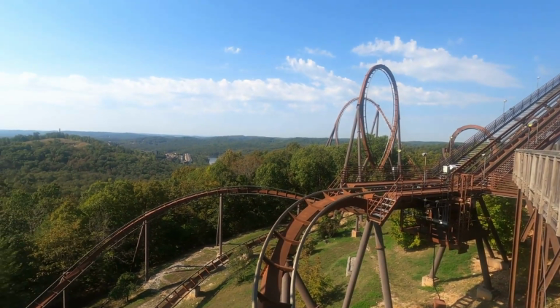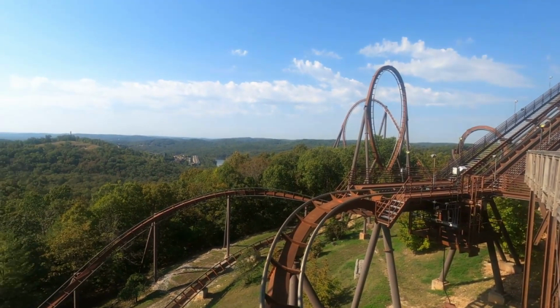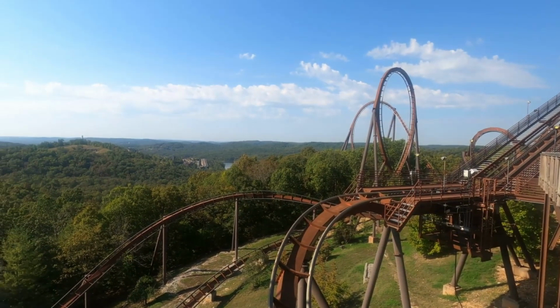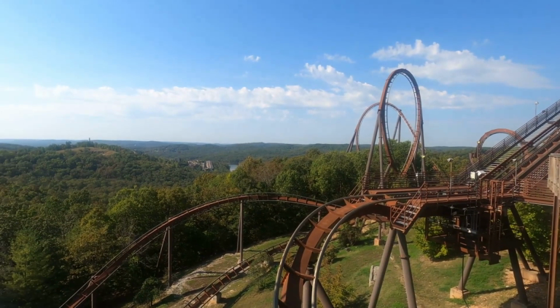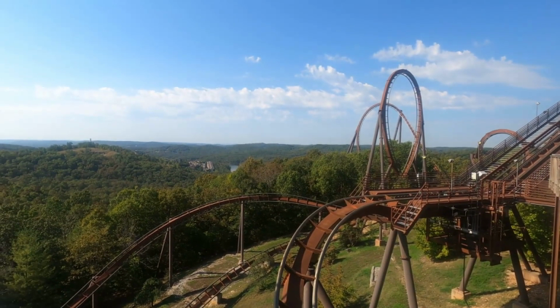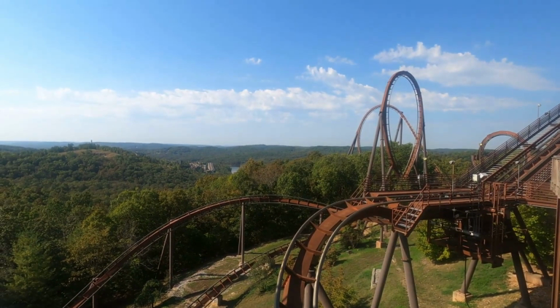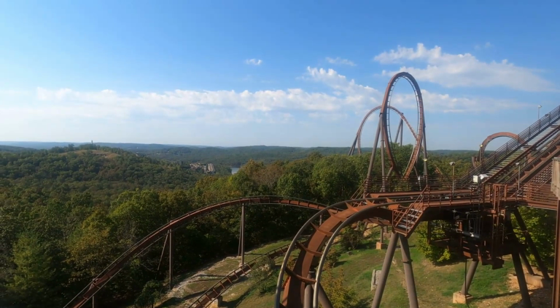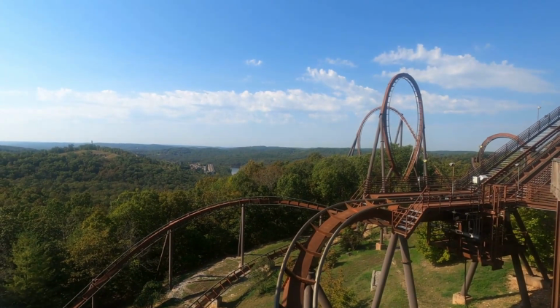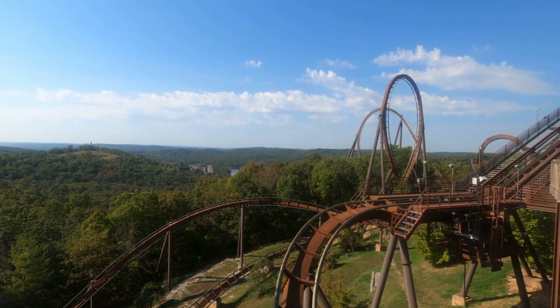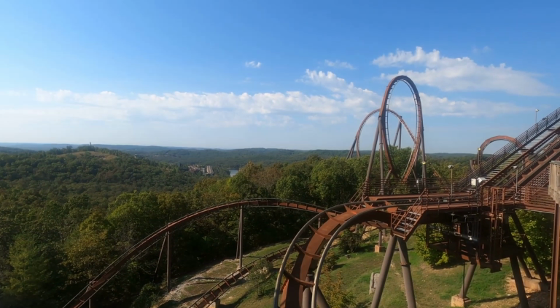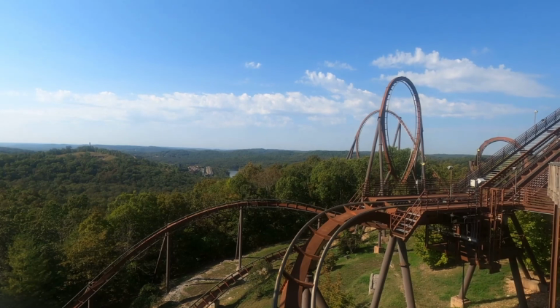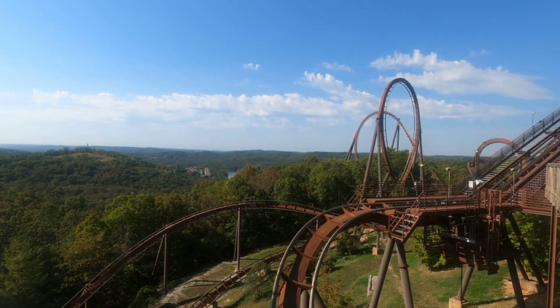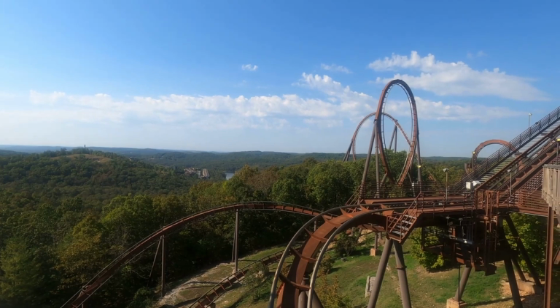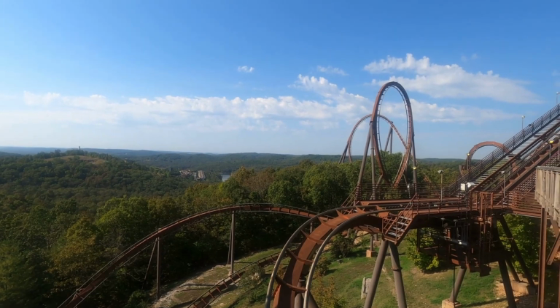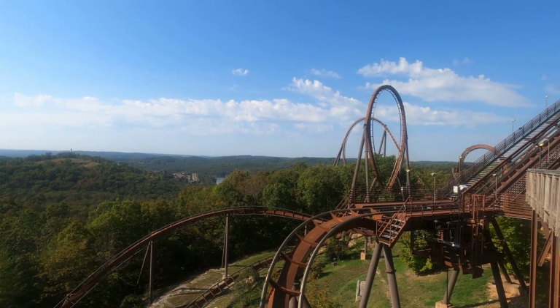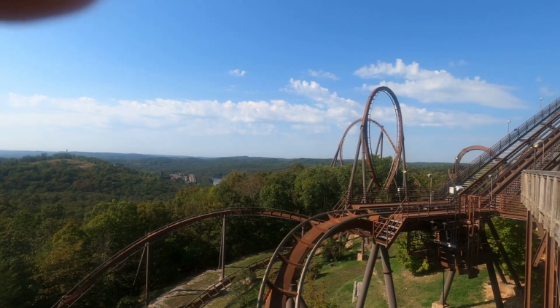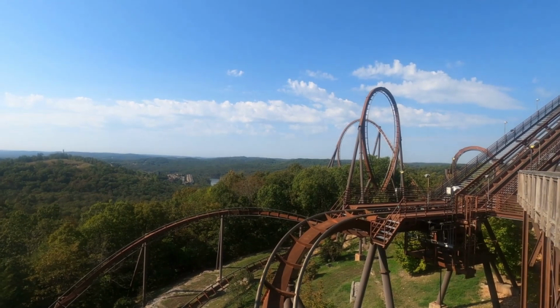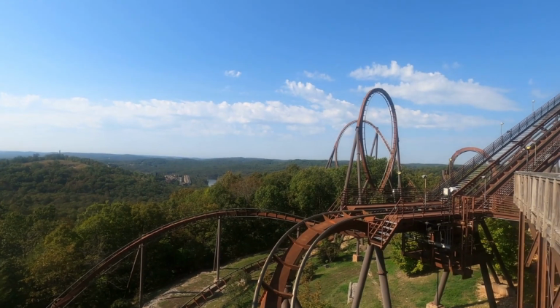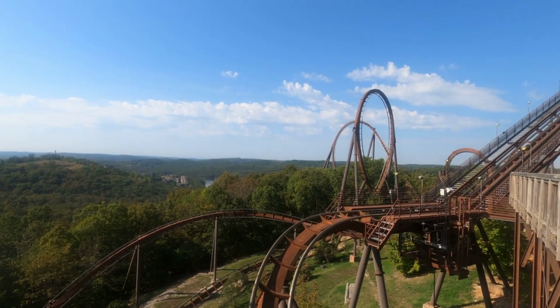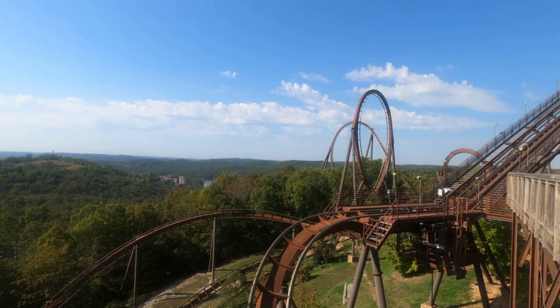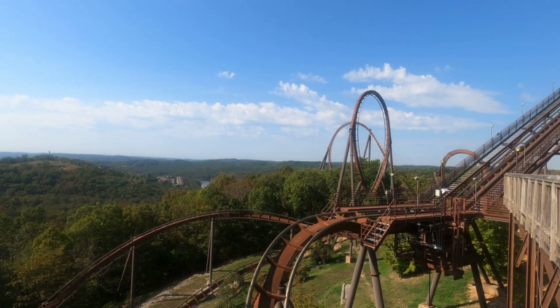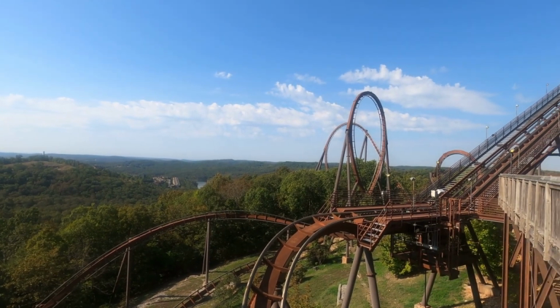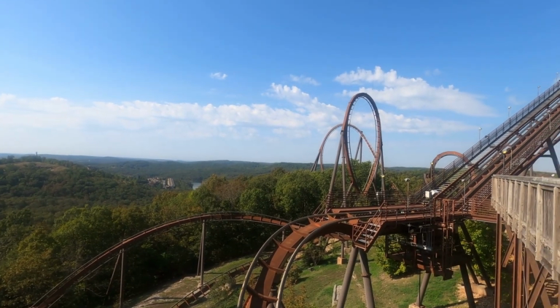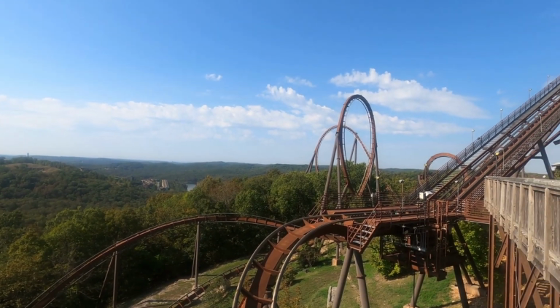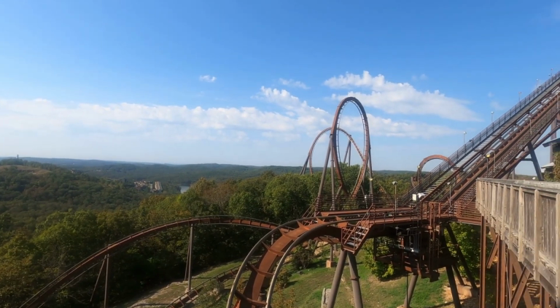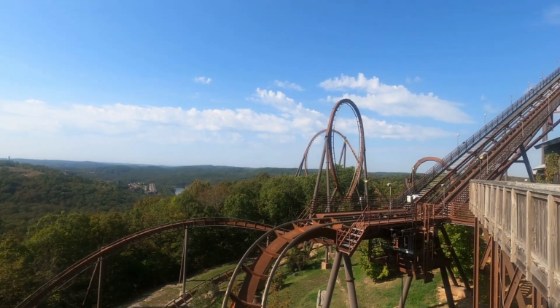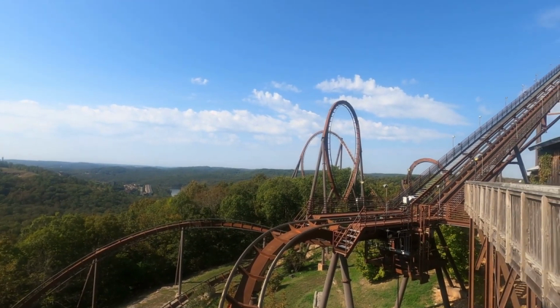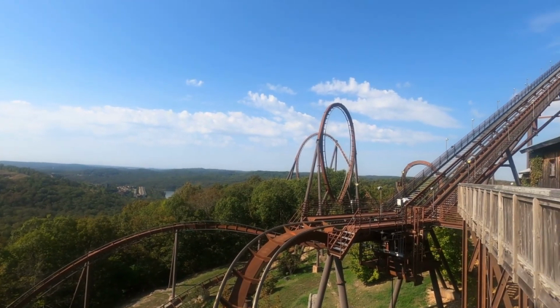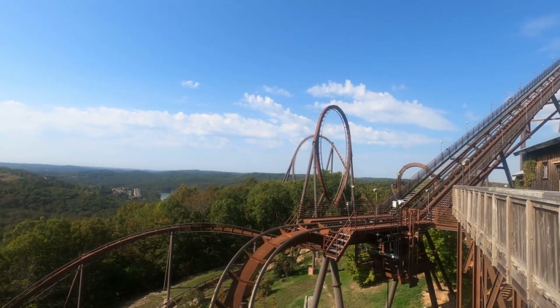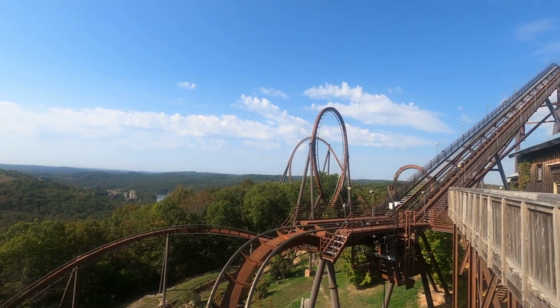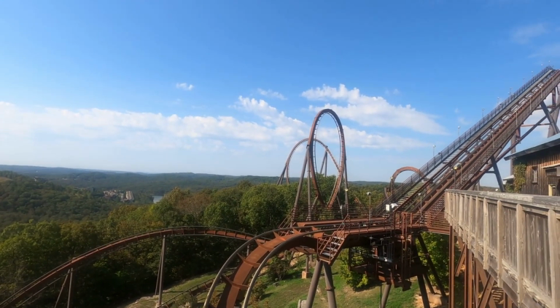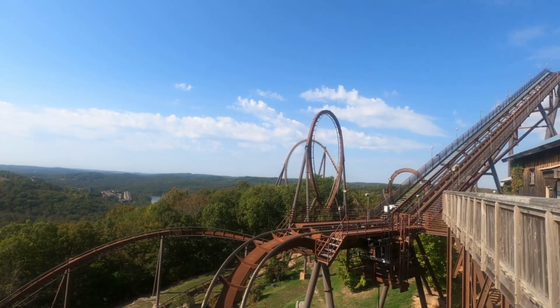Anyways, Silver Dollar City has an amazing top three, and it is a must-visit park for coaster enthusiasts.